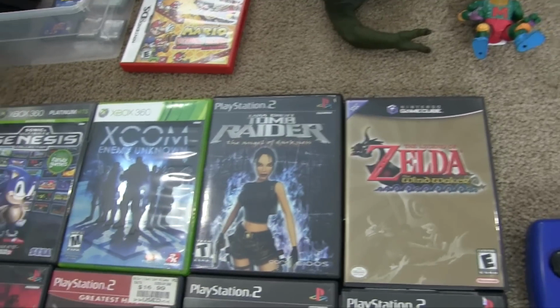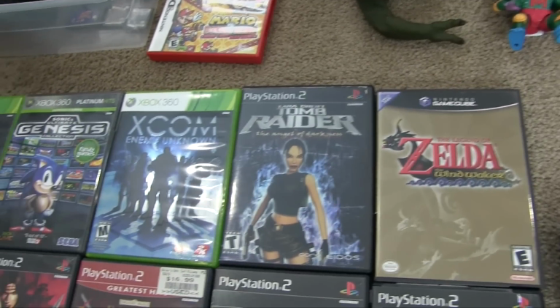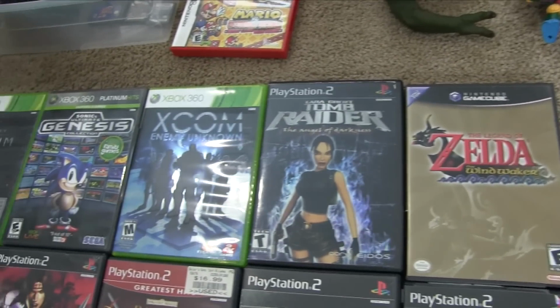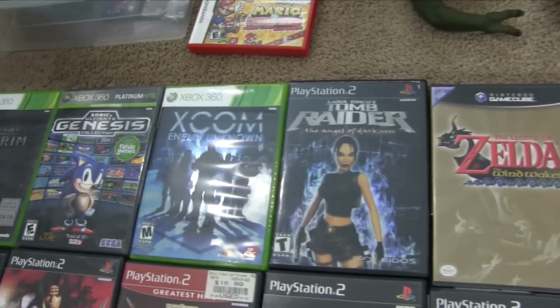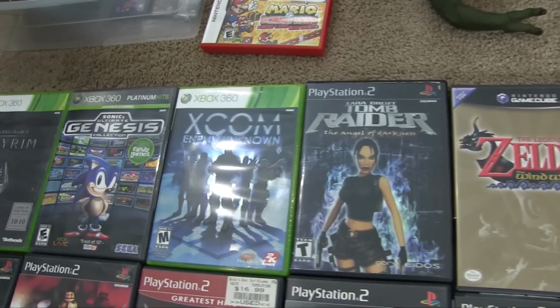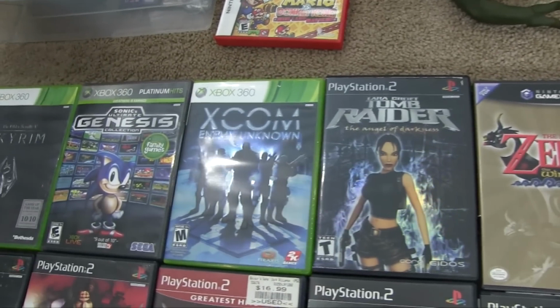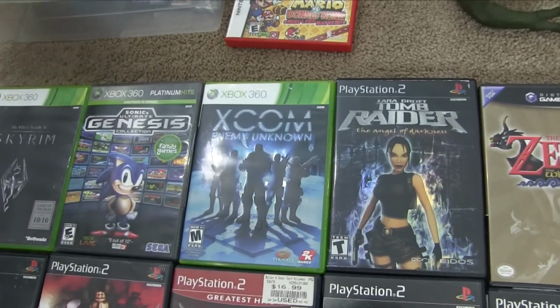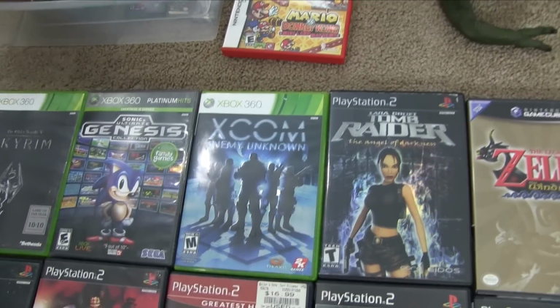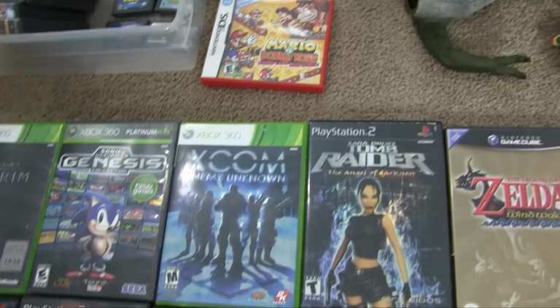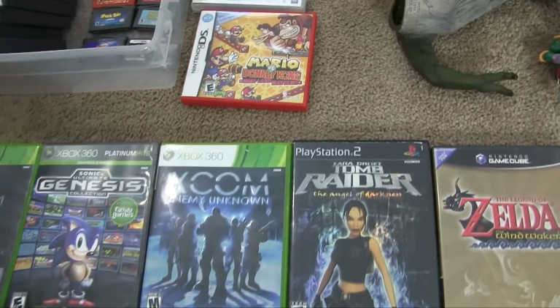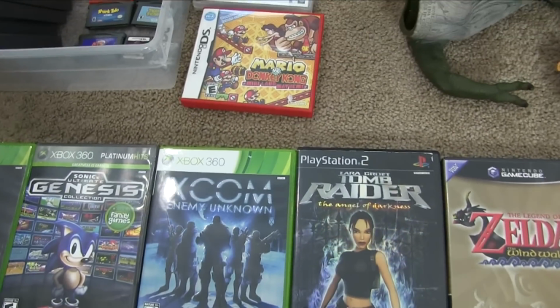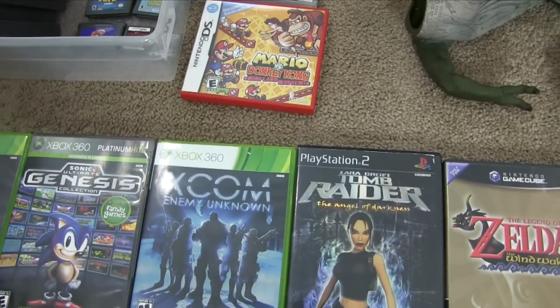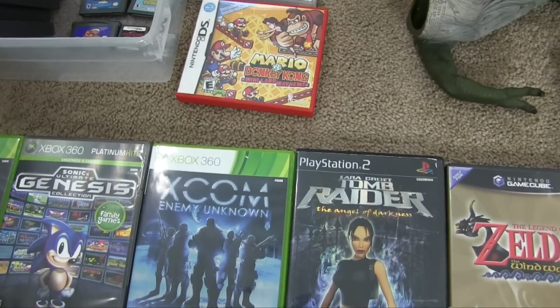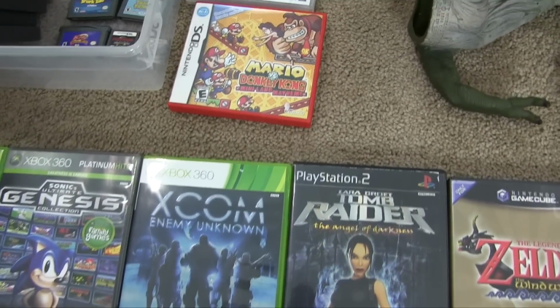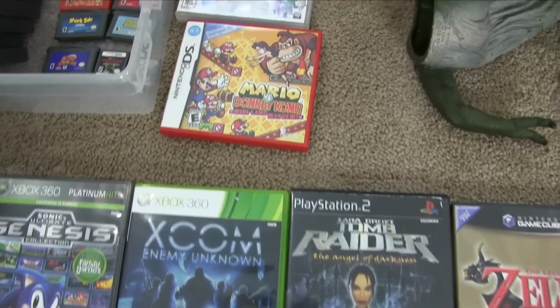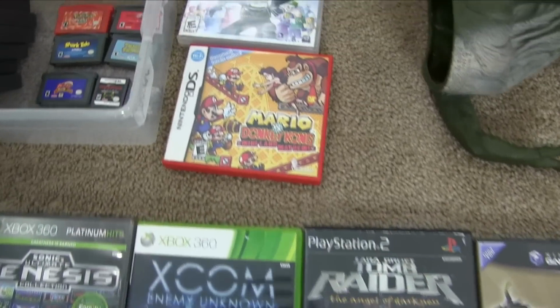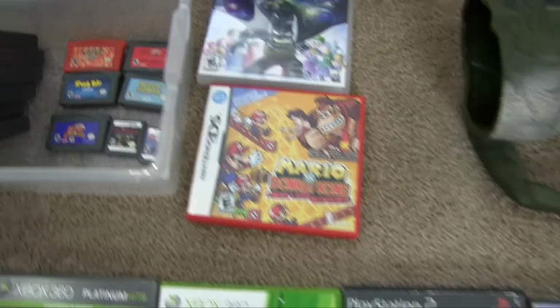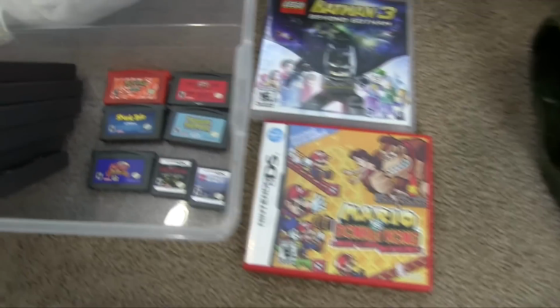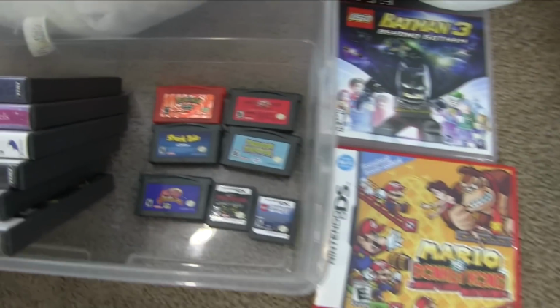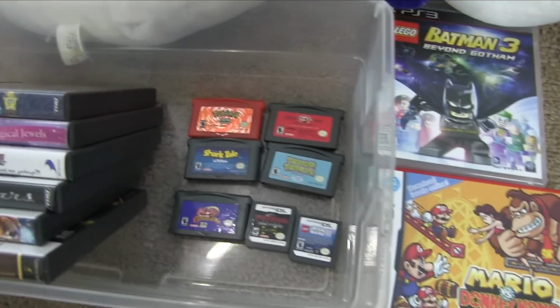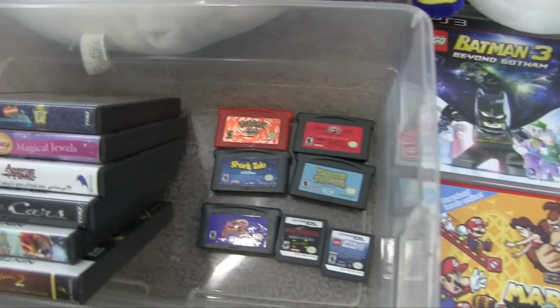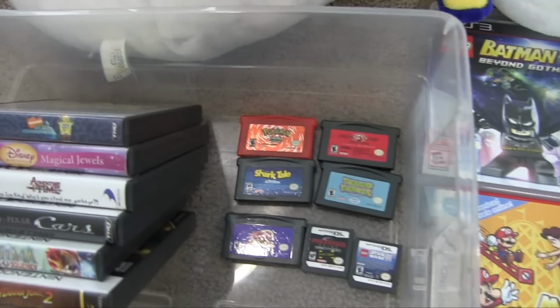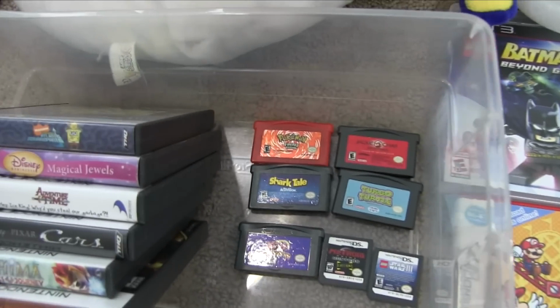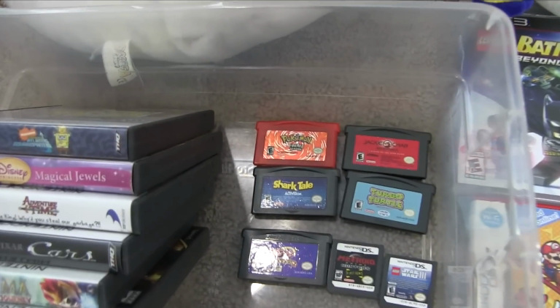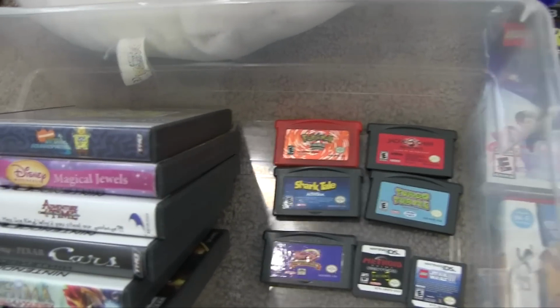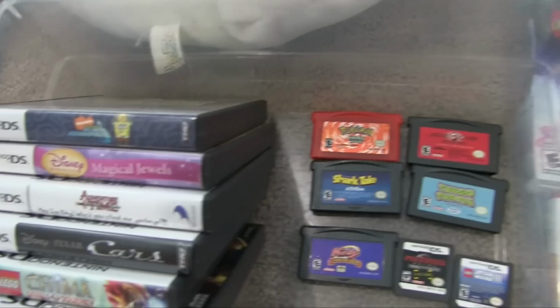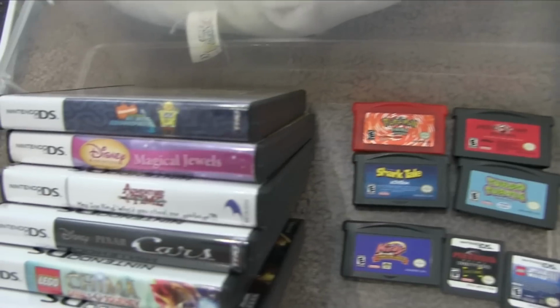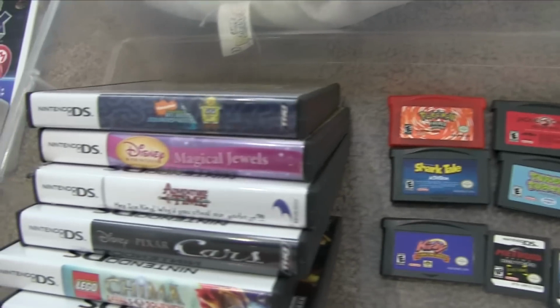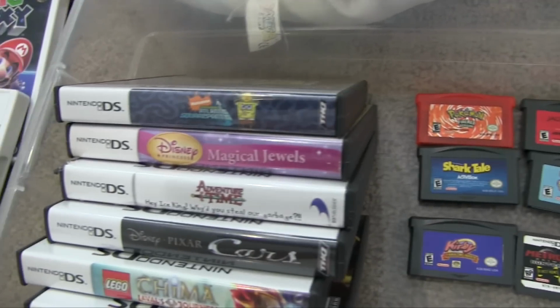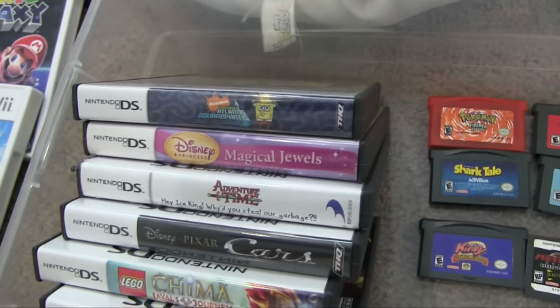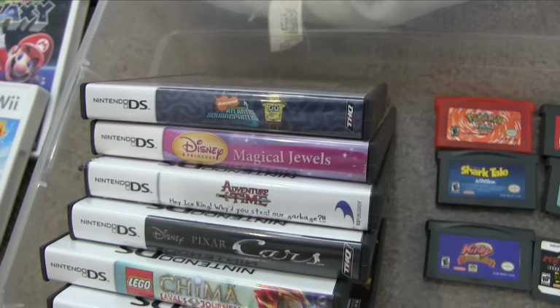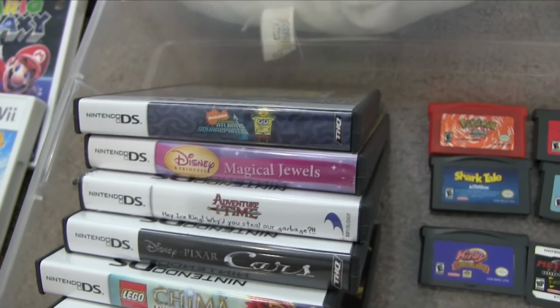Also got Lara Croft Tomb Raider. All those were really cheap — between one and two dollars each. I still think the $2 360 games were a good deal.